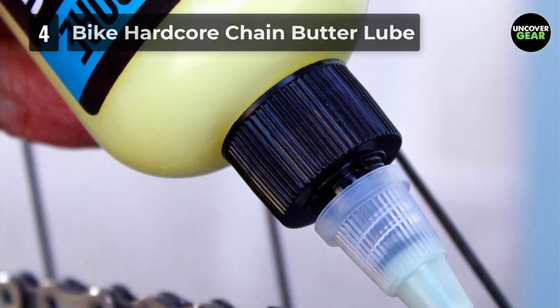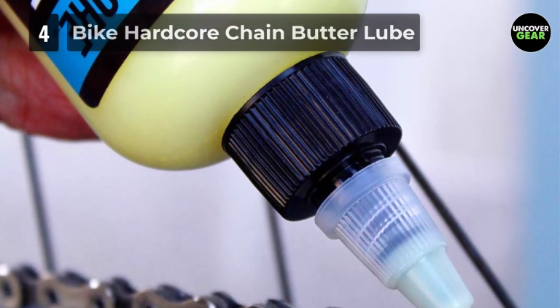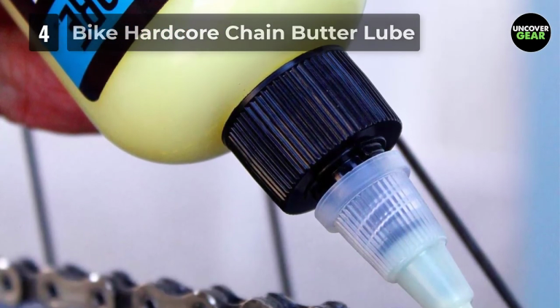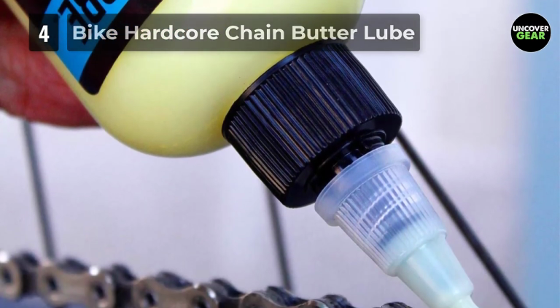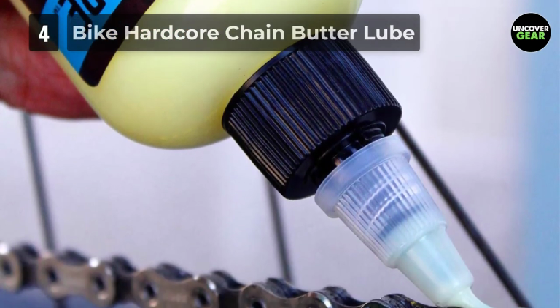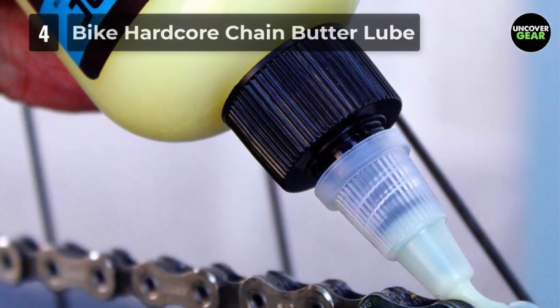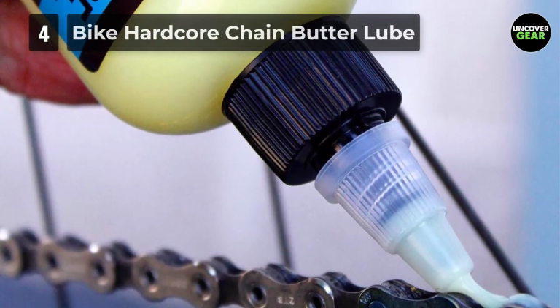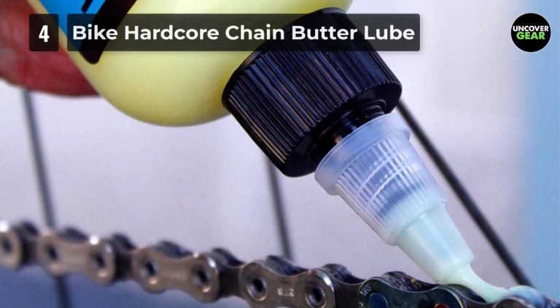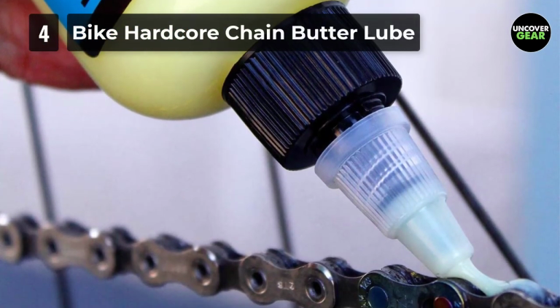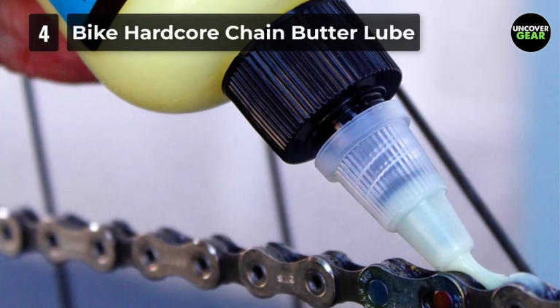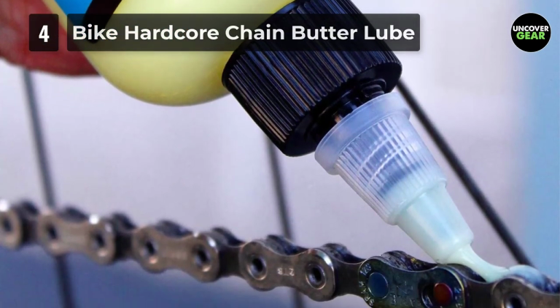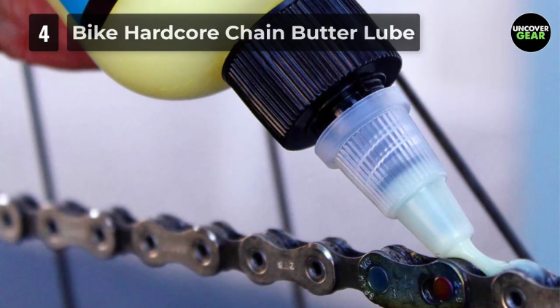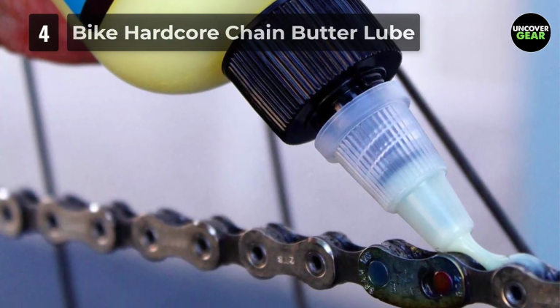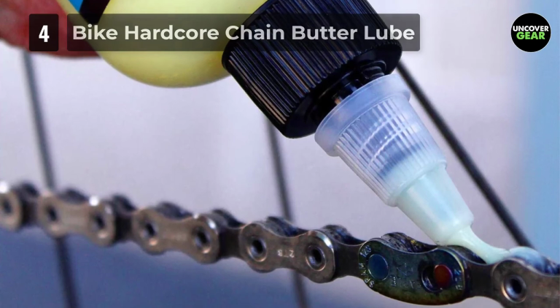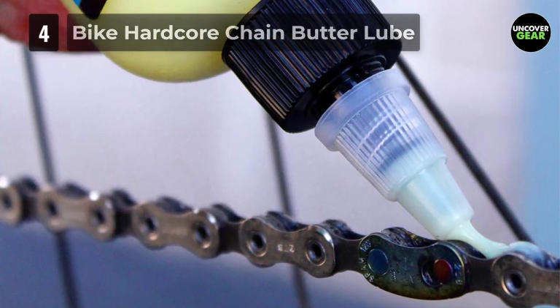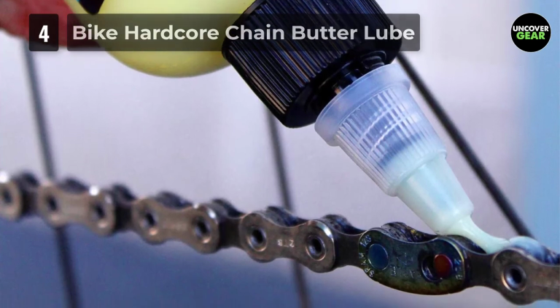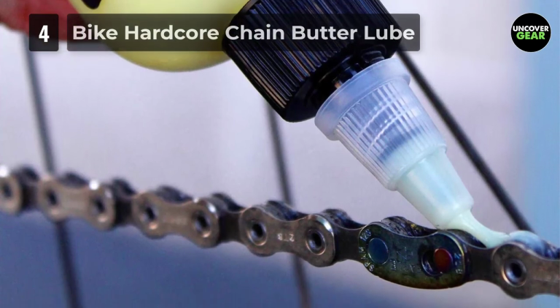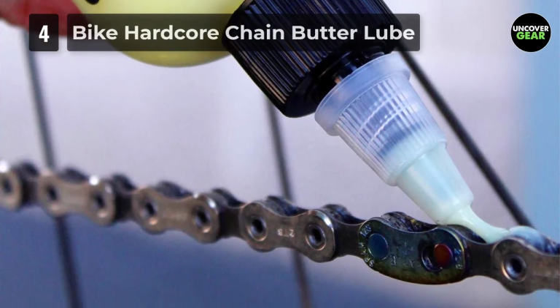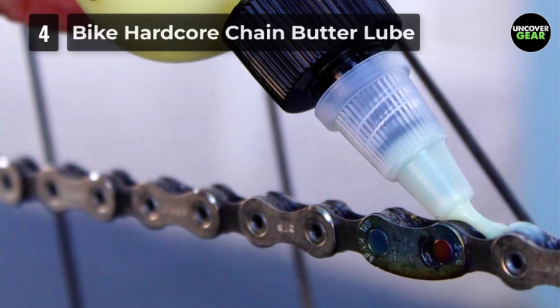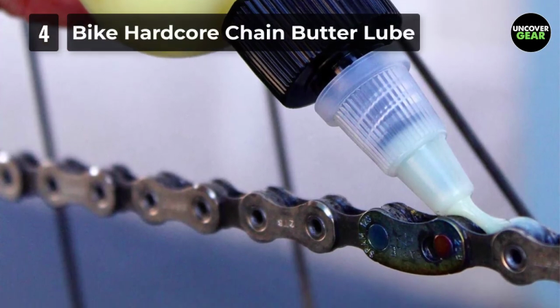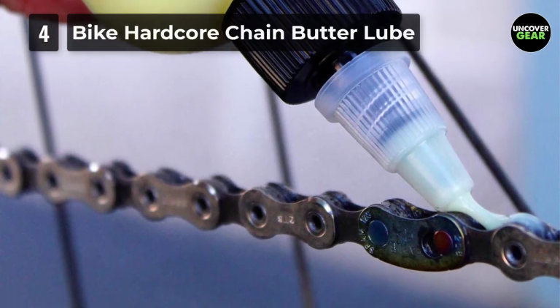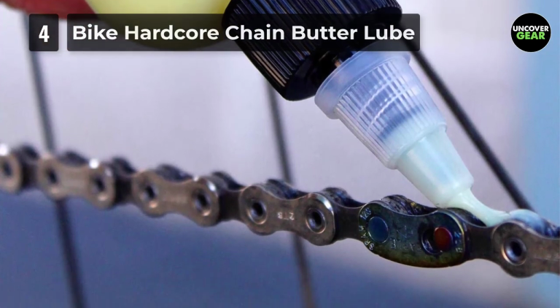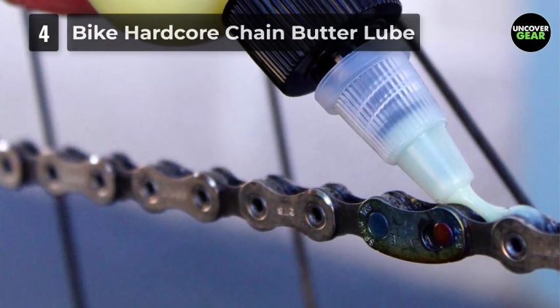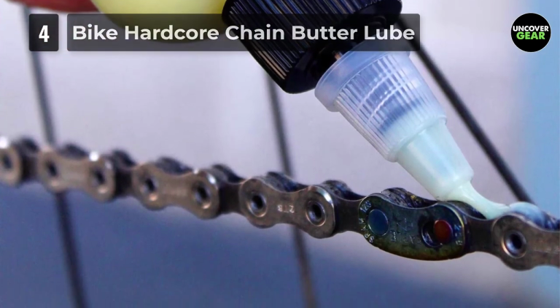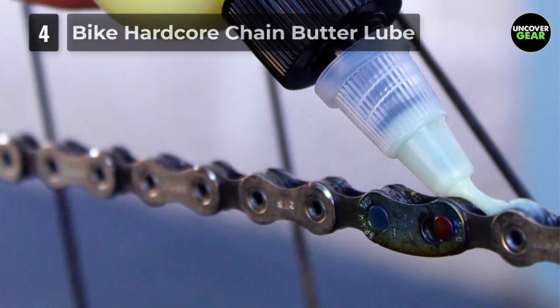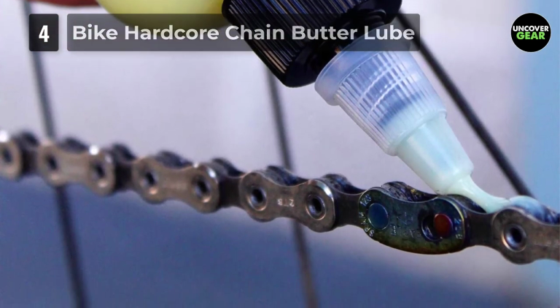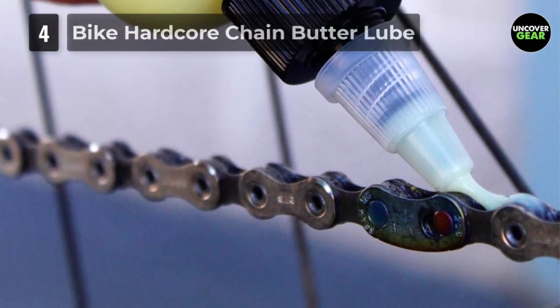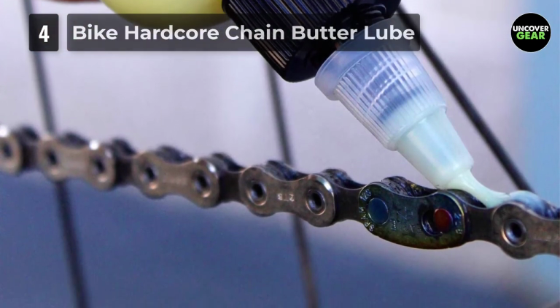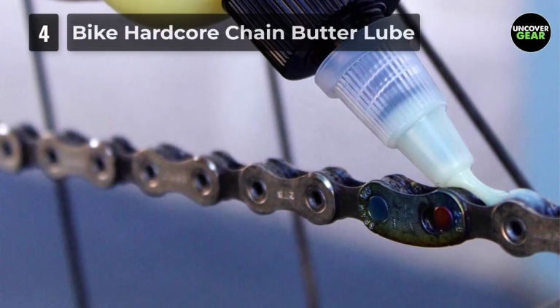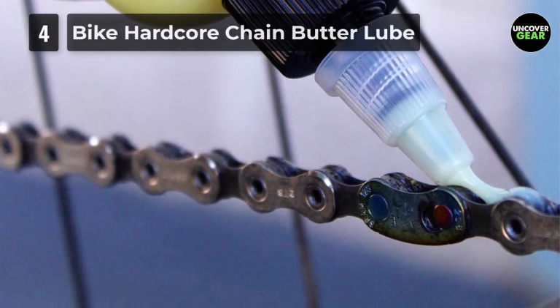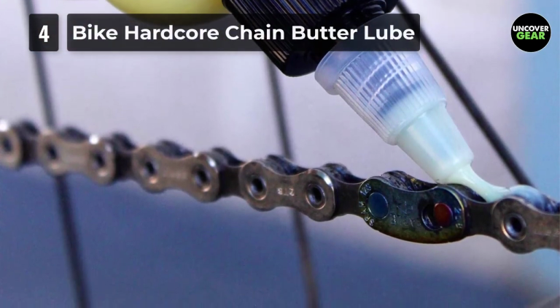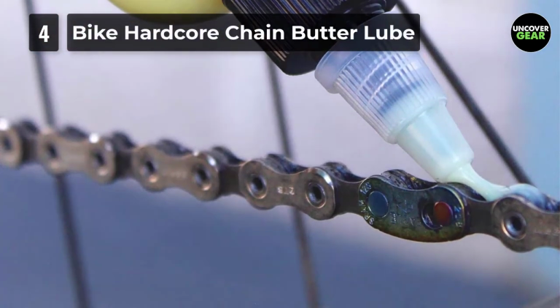It helps to avoid noisy chains and unexpected breakdowns of your bike, making it easy and reliable.